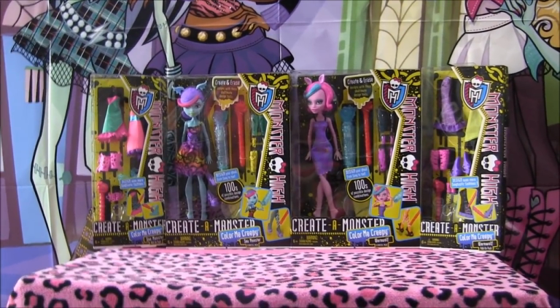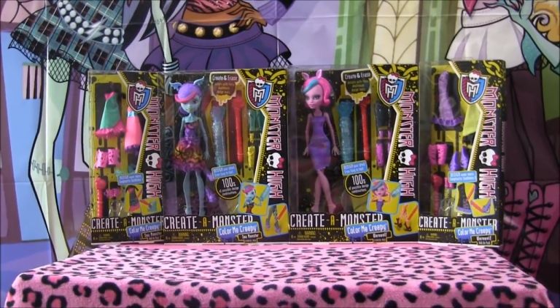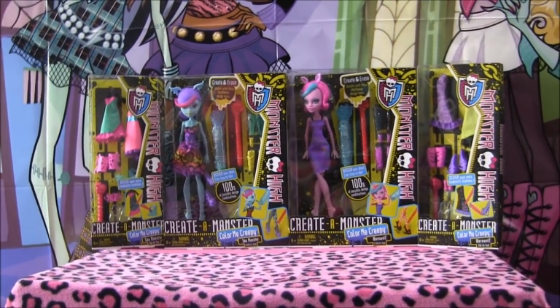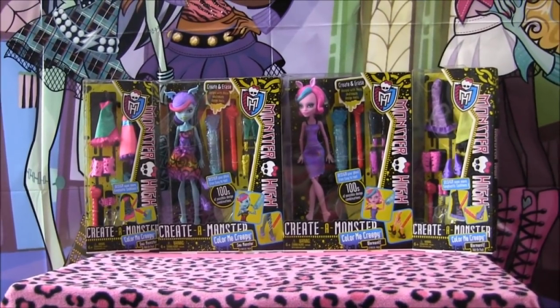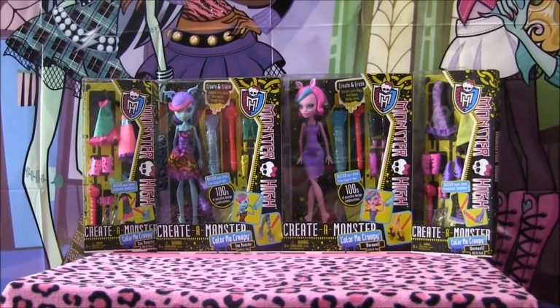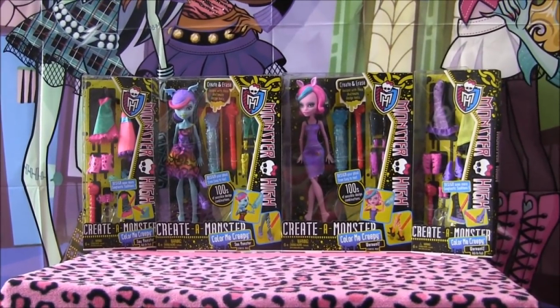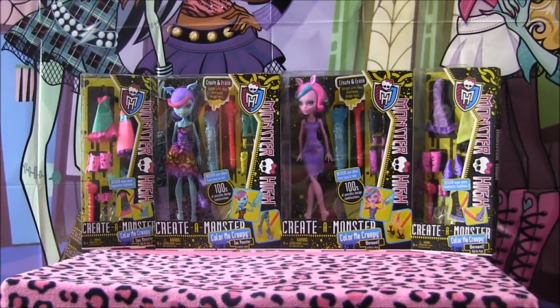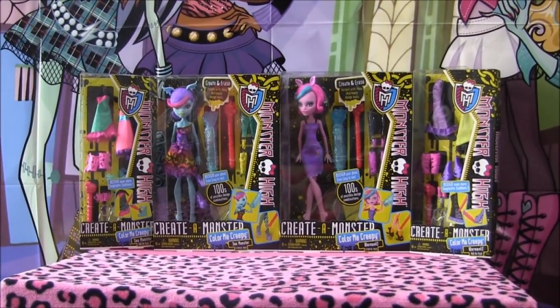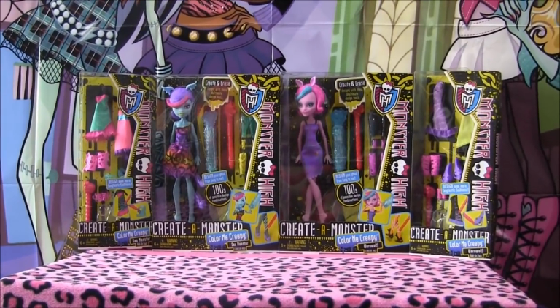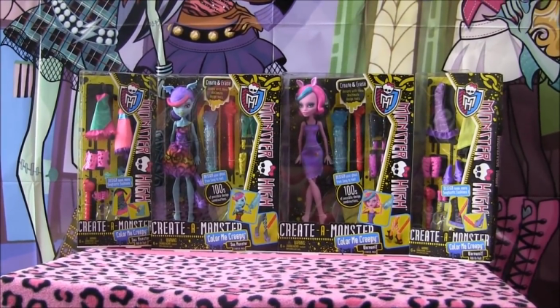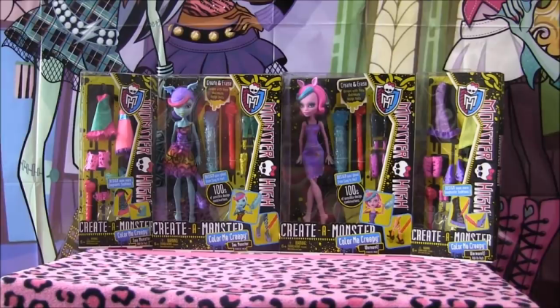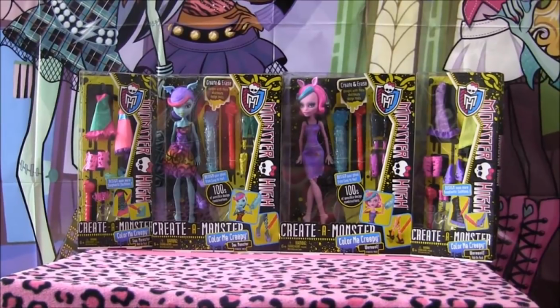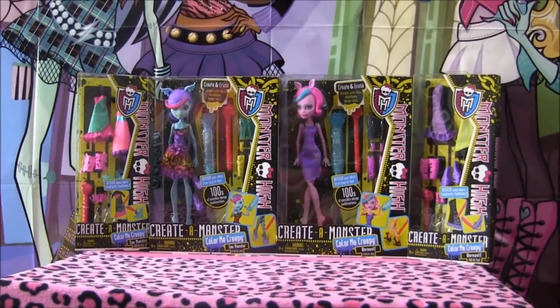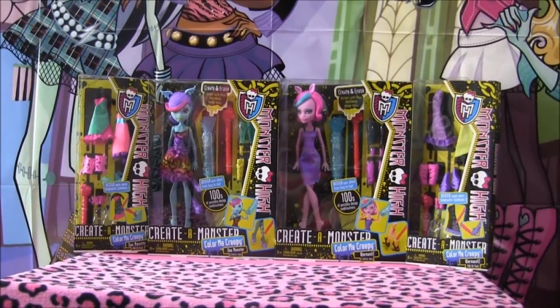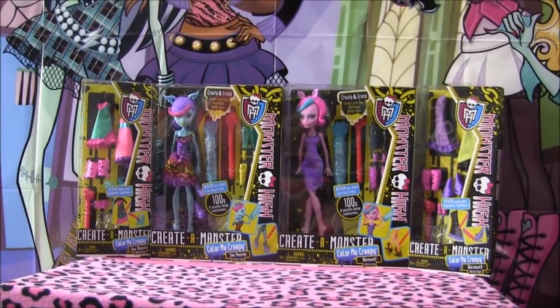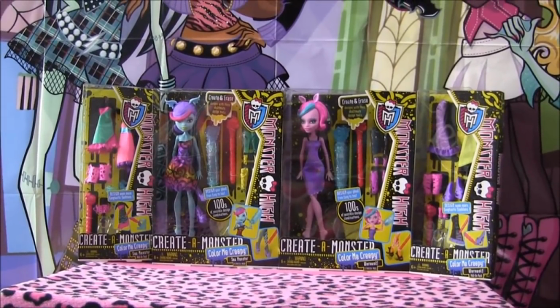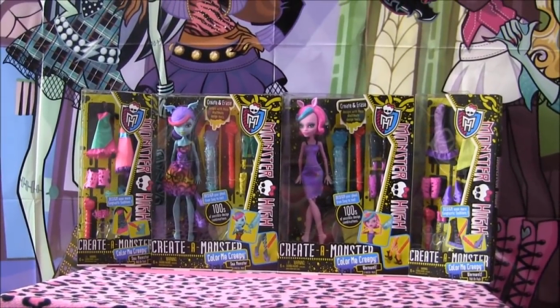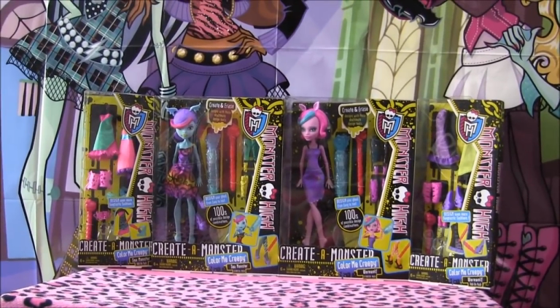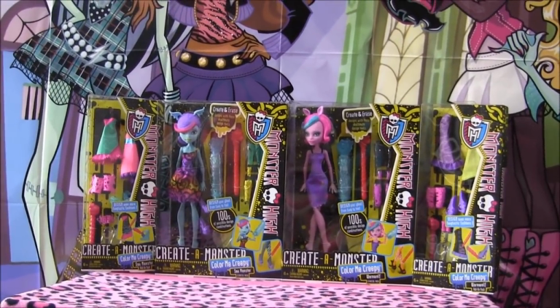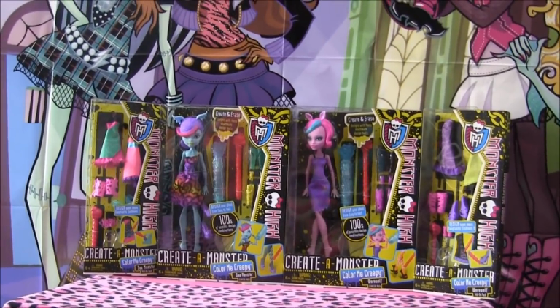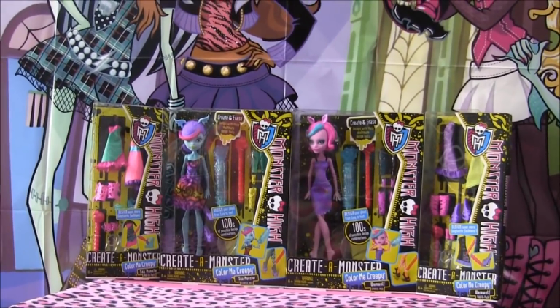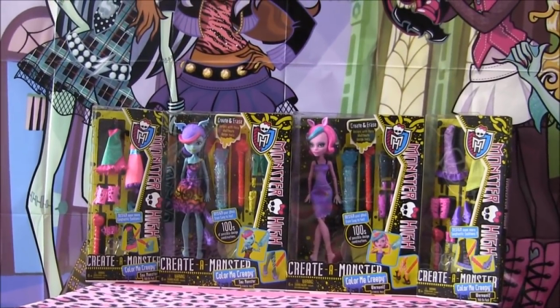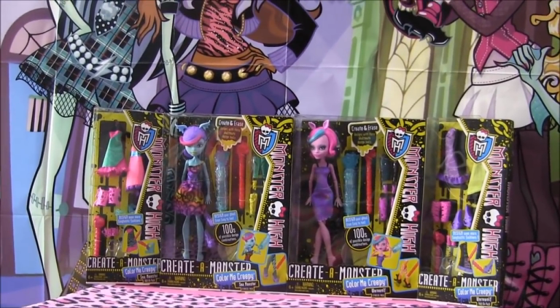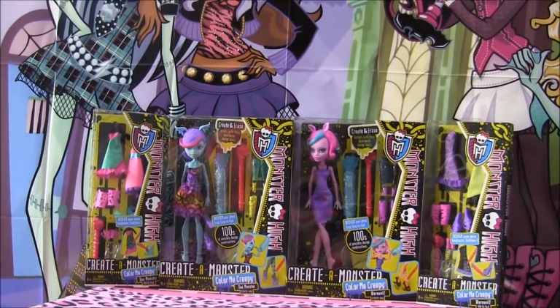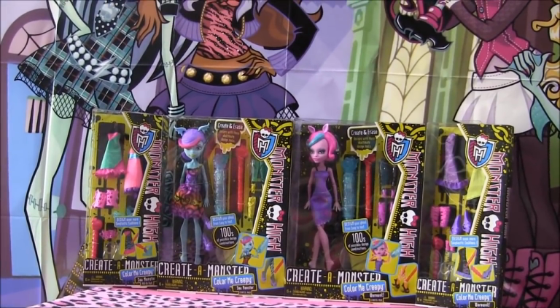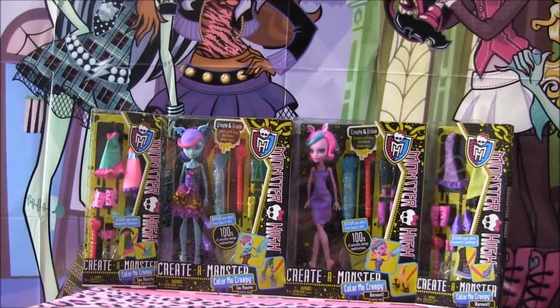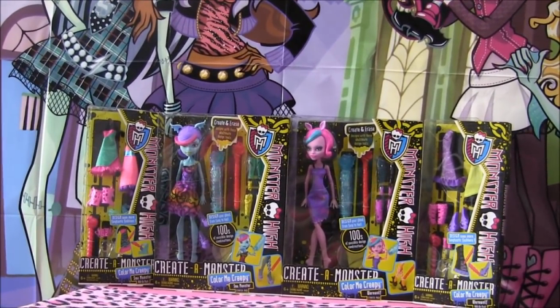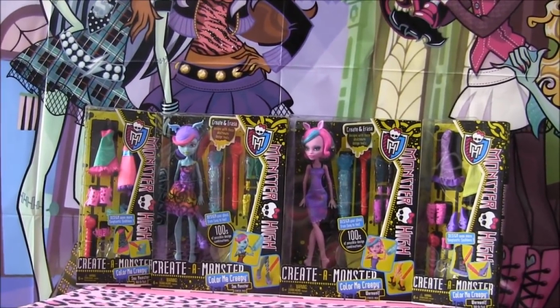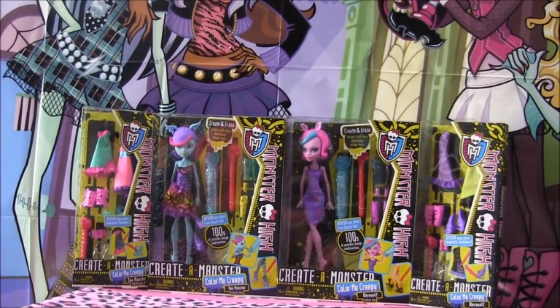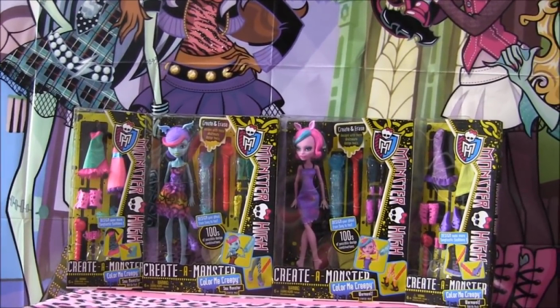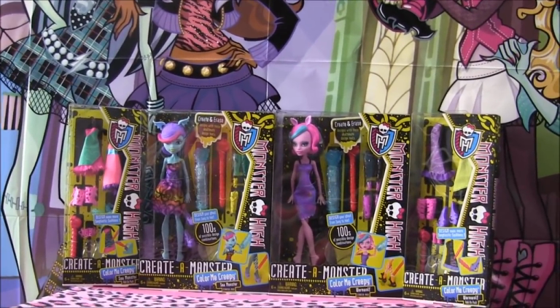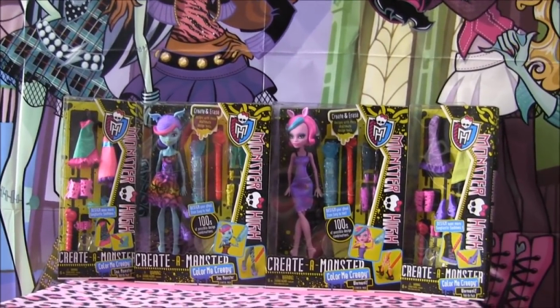Hey guys, it's Nikki here, and today I'll be doing a review on the Creative Monster Color Me Creepy Sea Monster and Werewolf Starter and Add-On Packs.